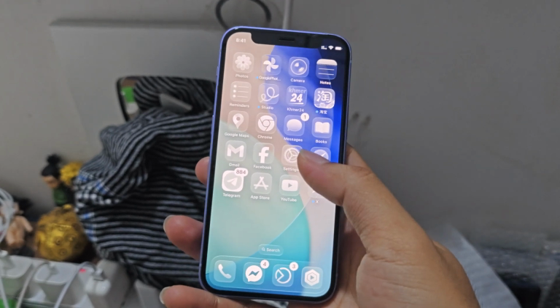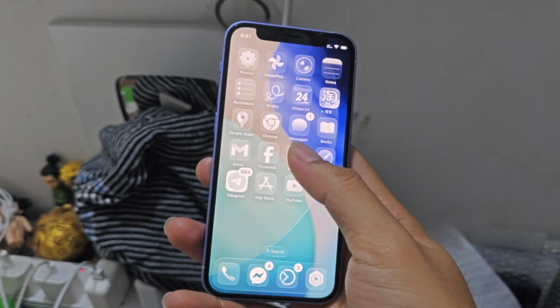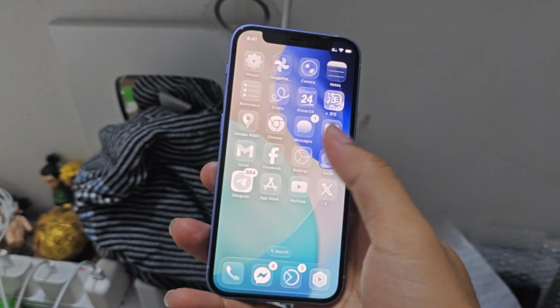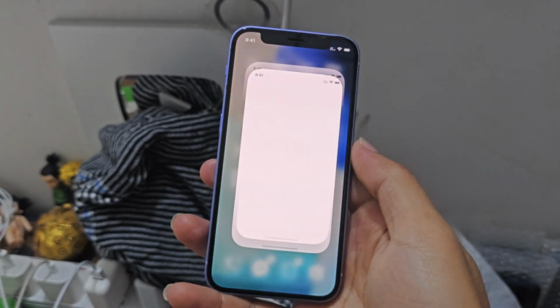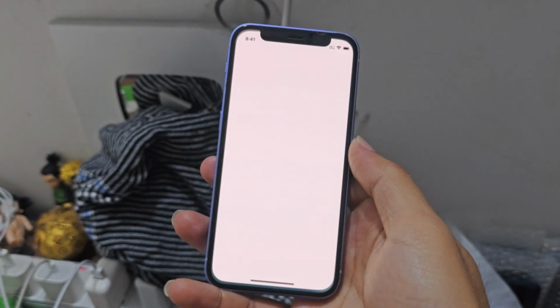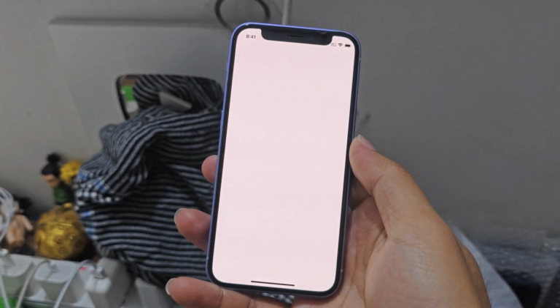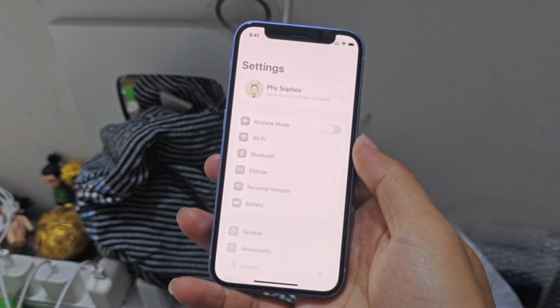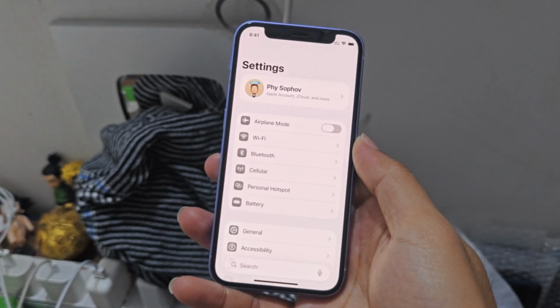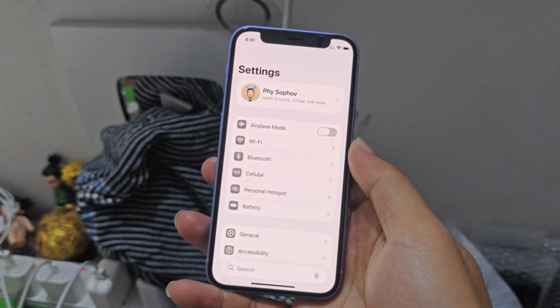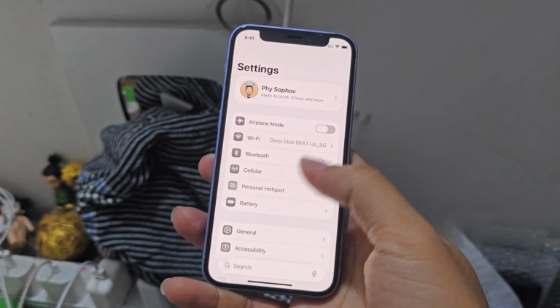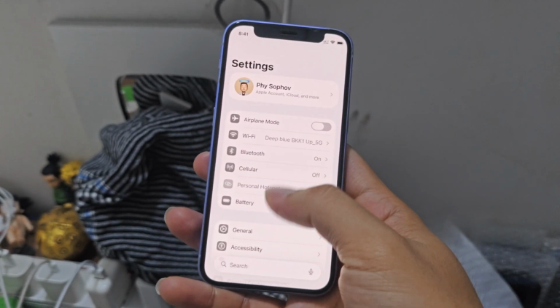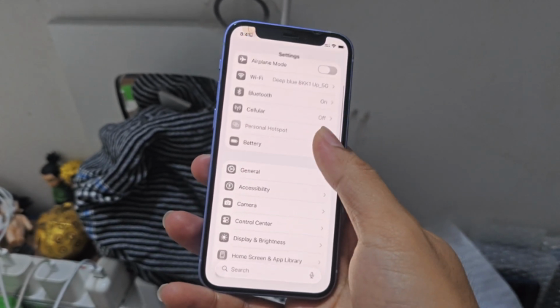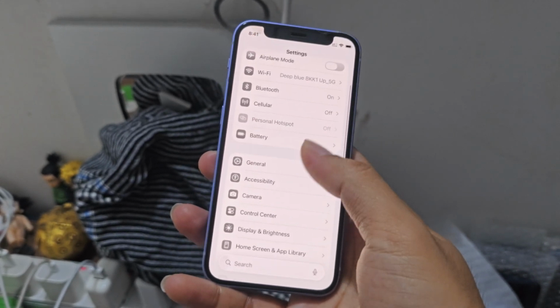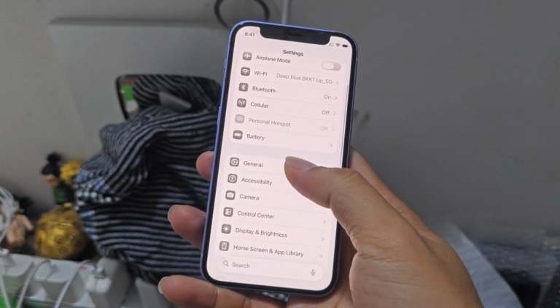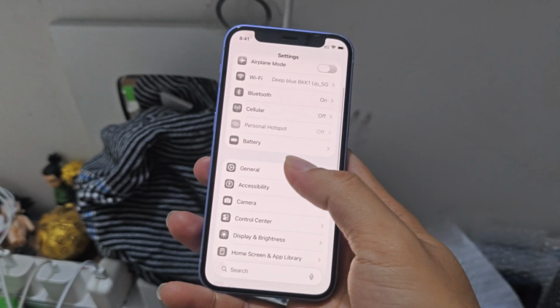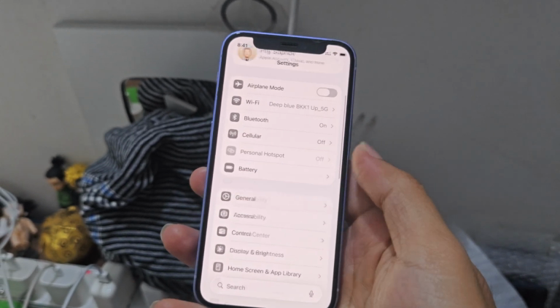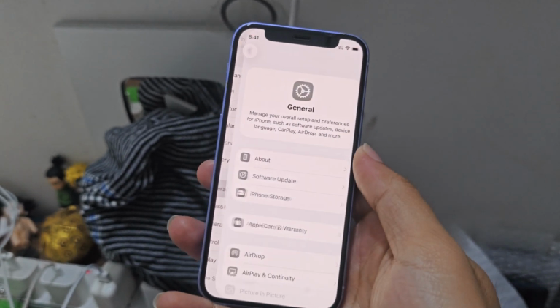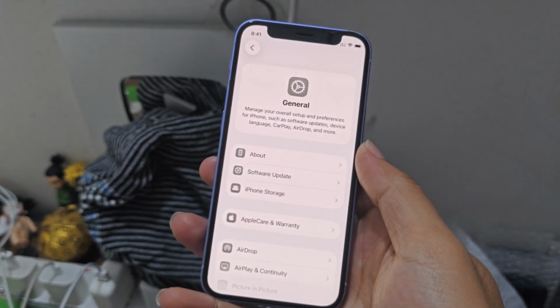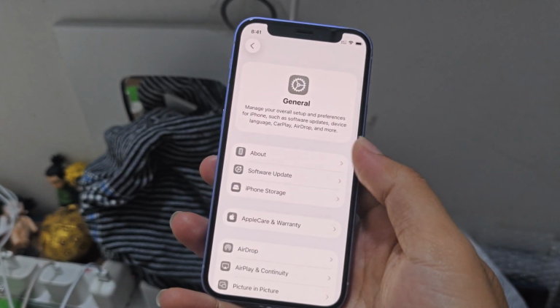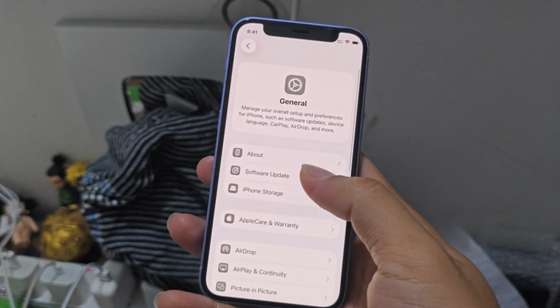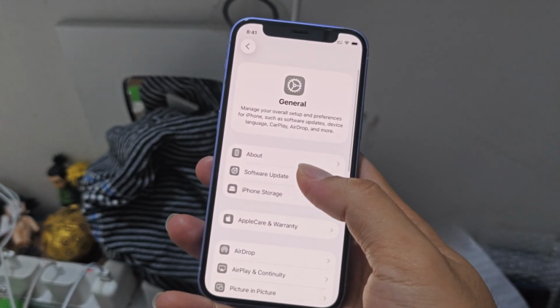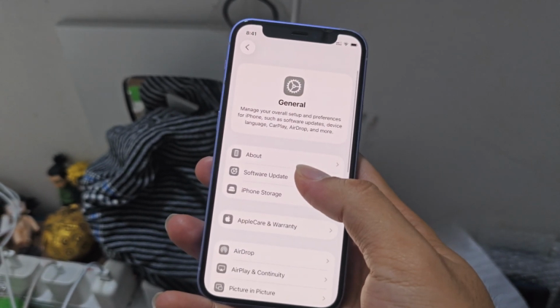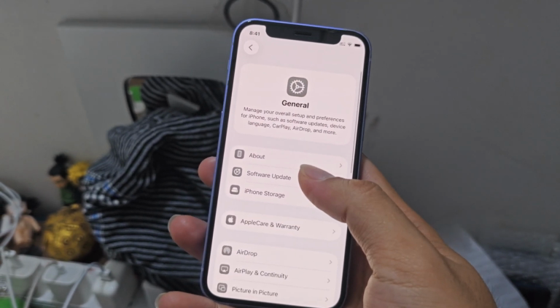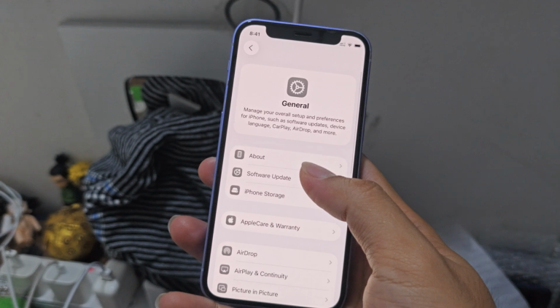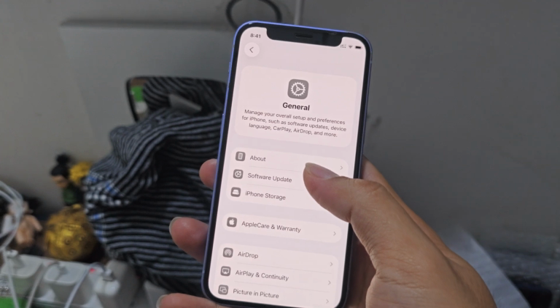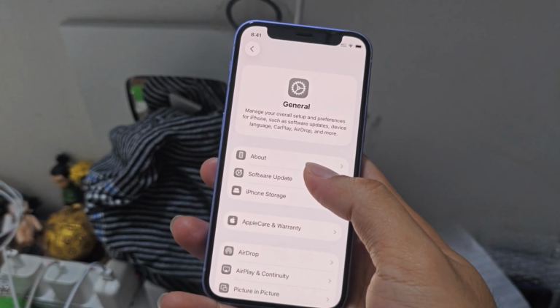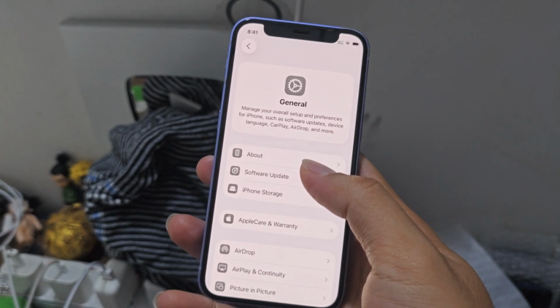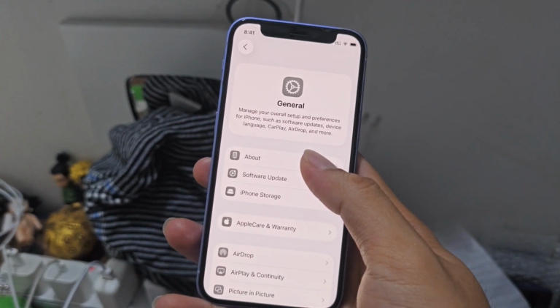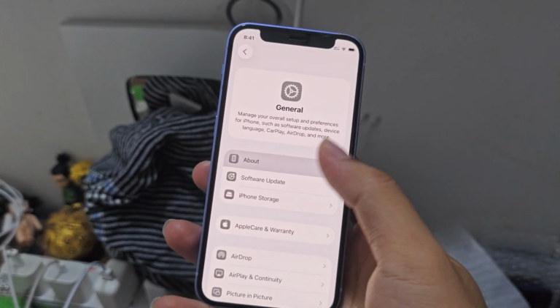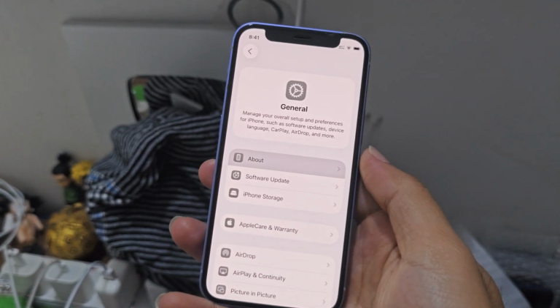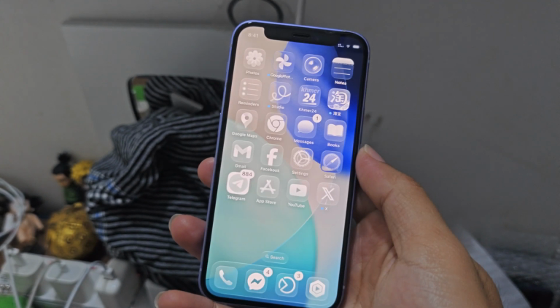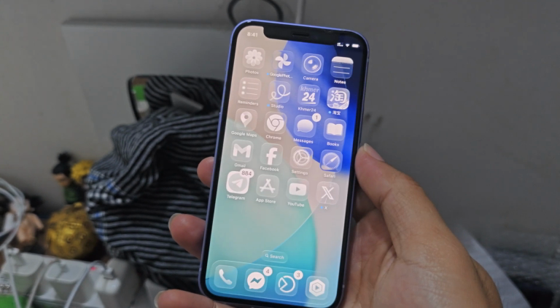Good morning. The box still exists on. I have iOS 26 beta, public beta one.